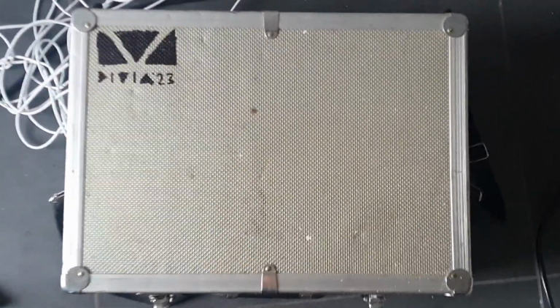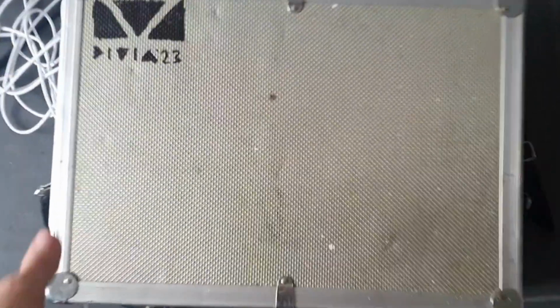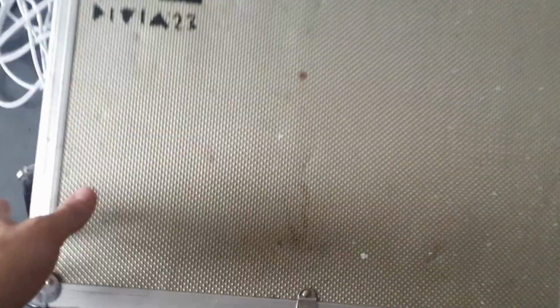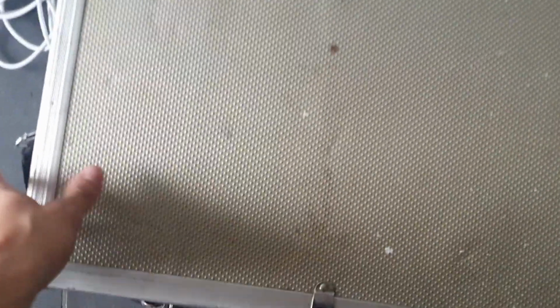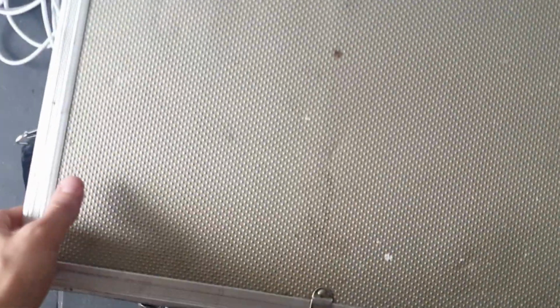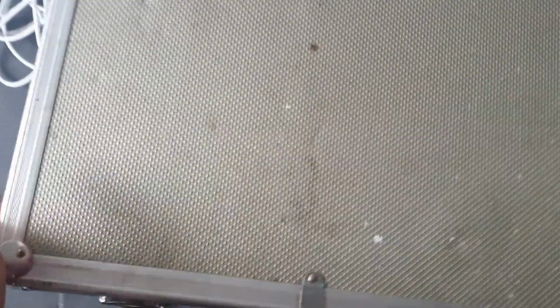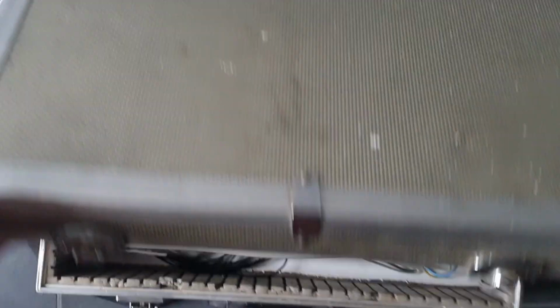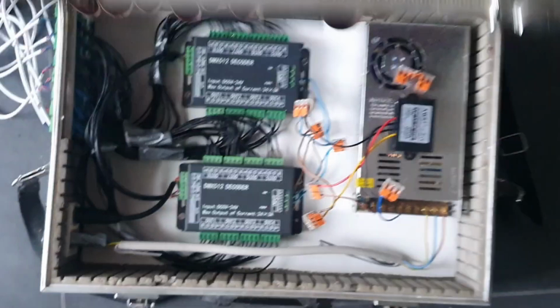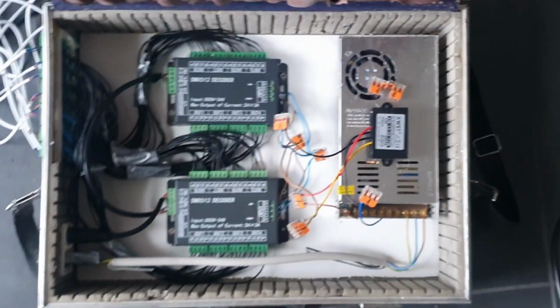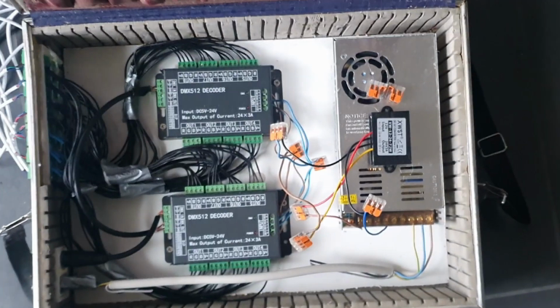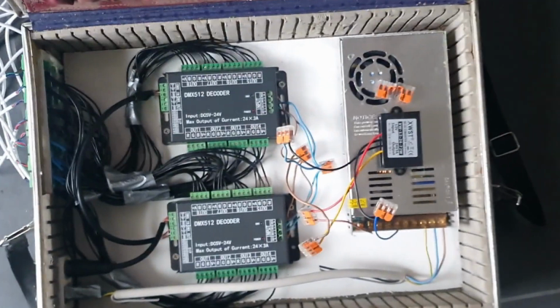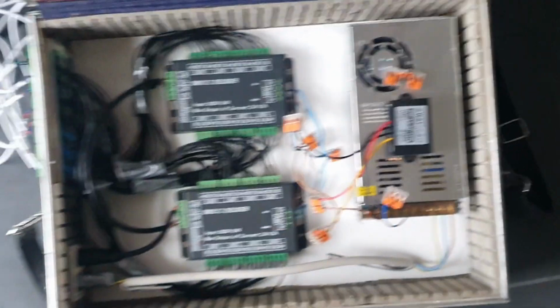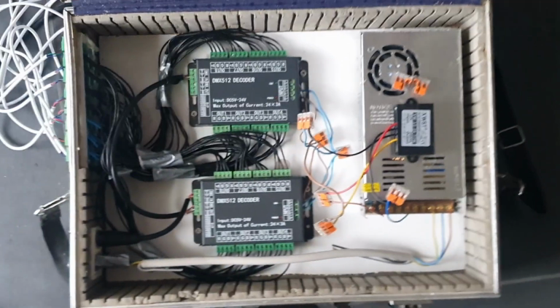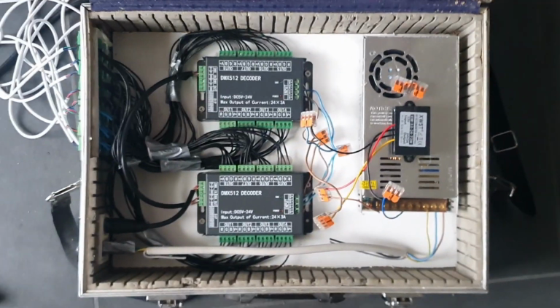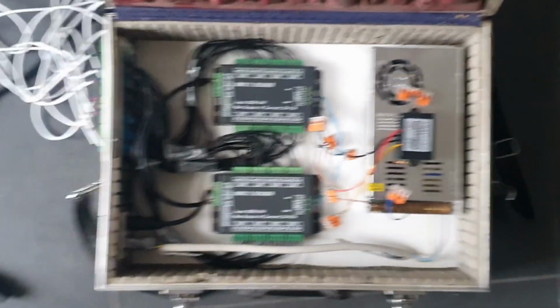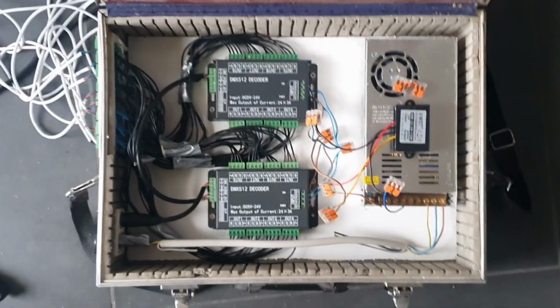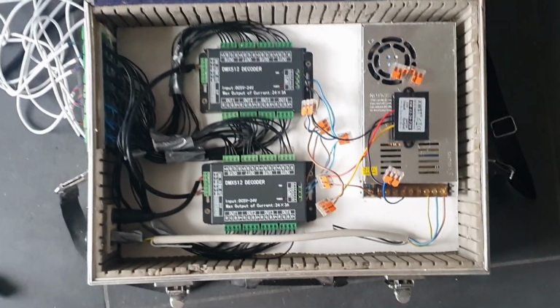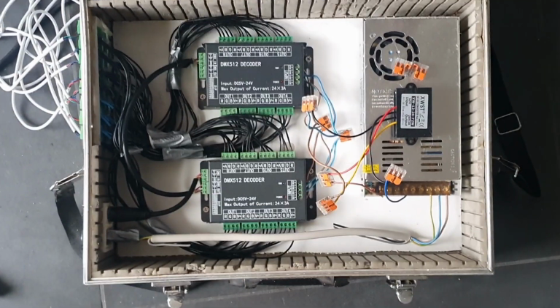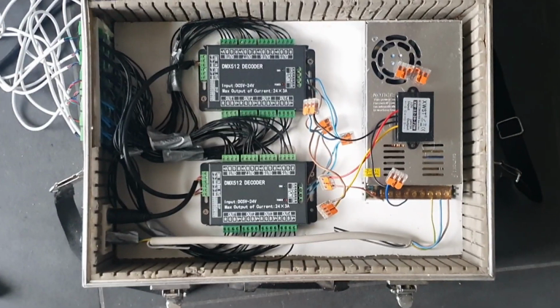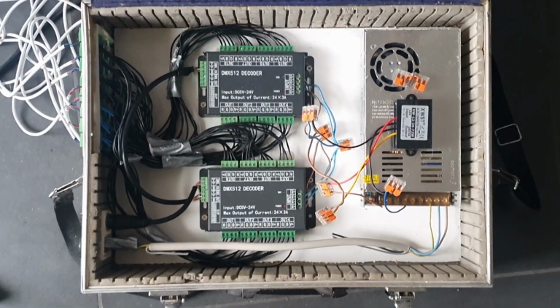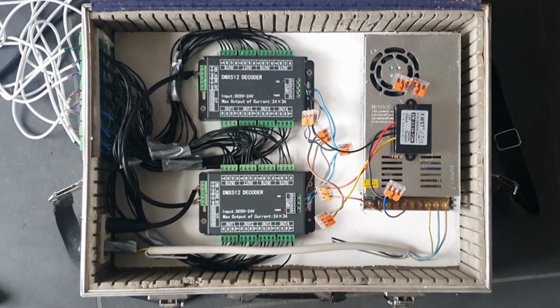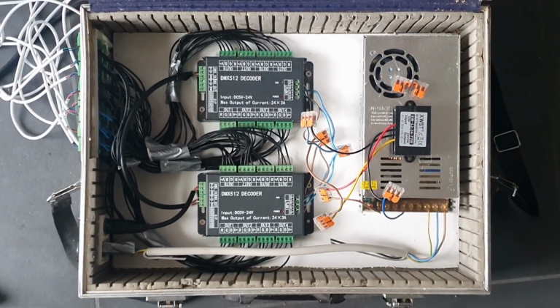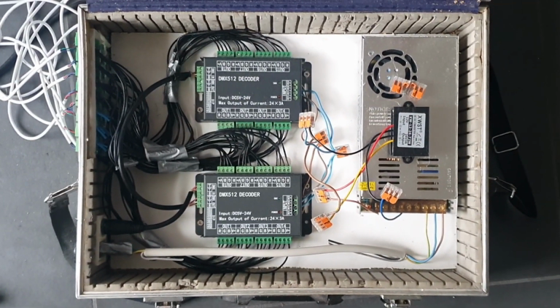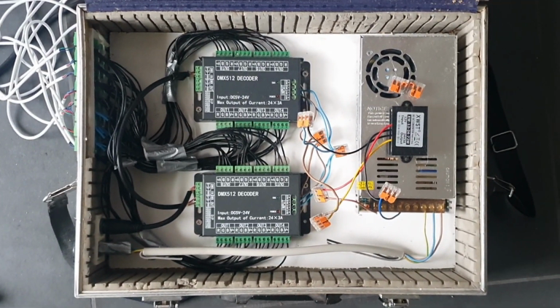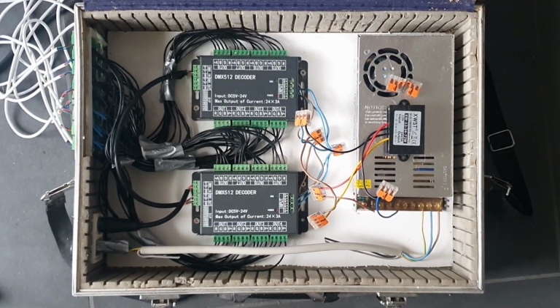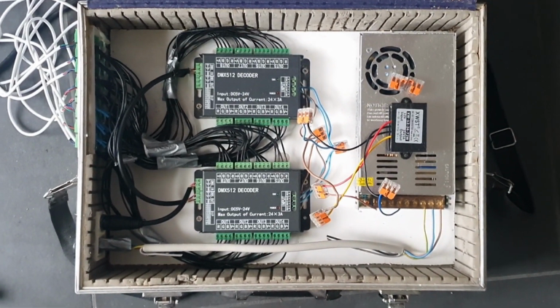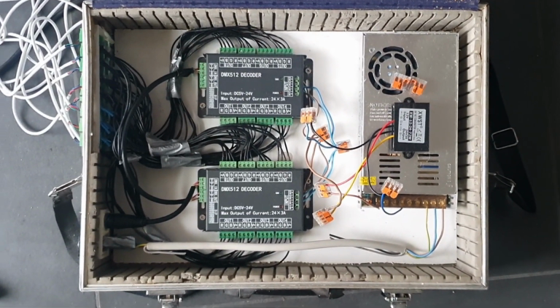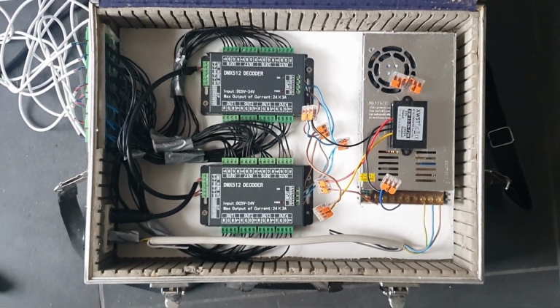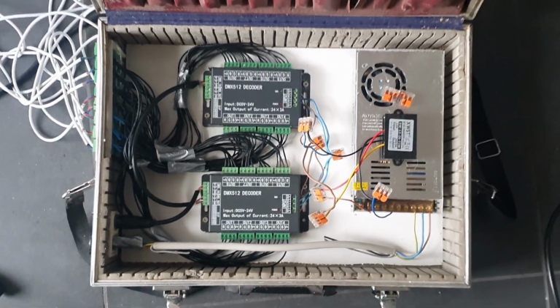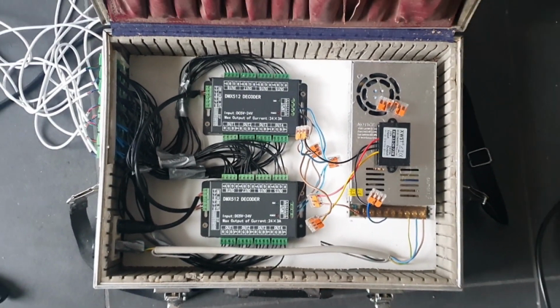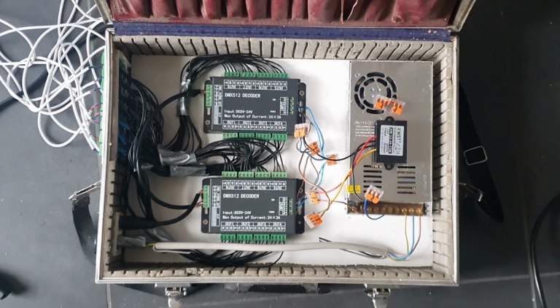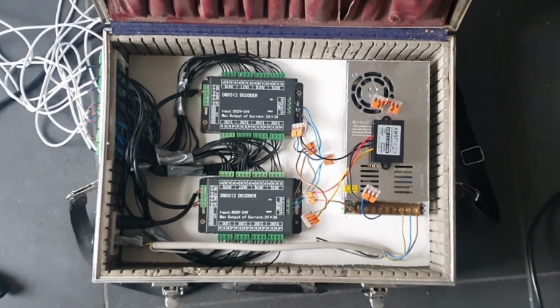To keep the setup mobile, I built this very TSA-friendly case with my DMX boxes and the power supply, where you can just plug everything in nice and easy from the outside.